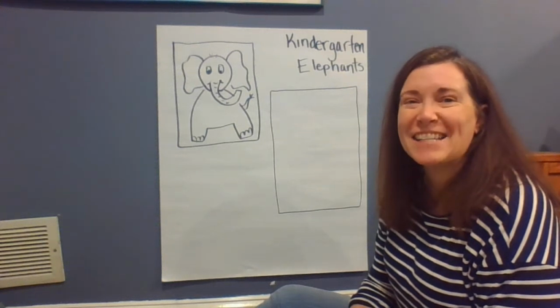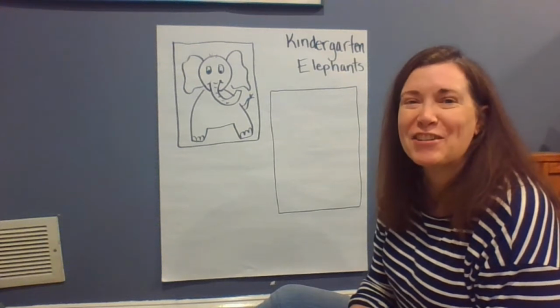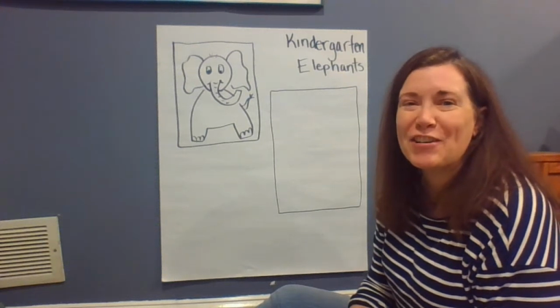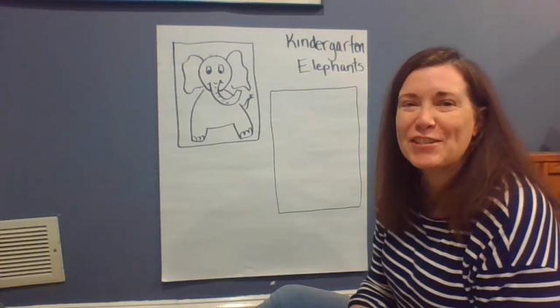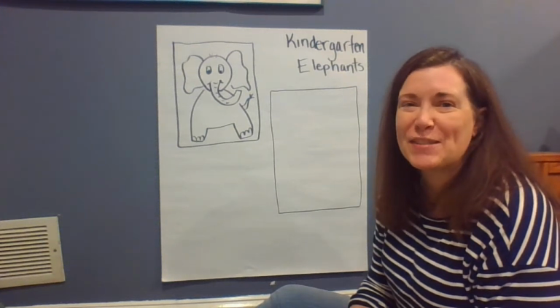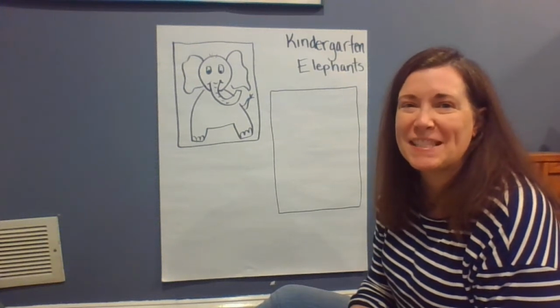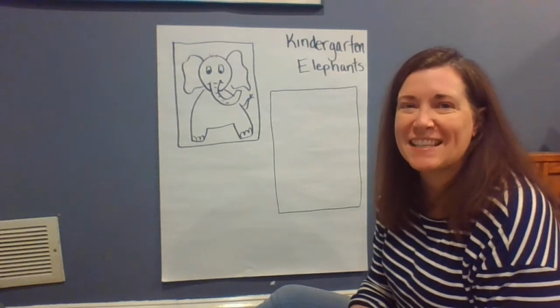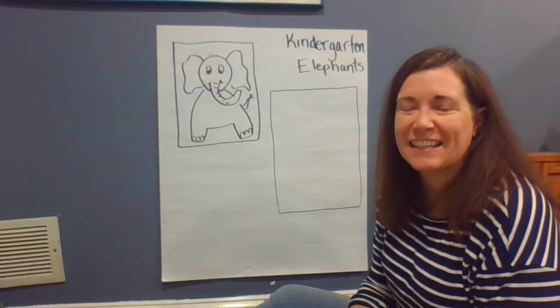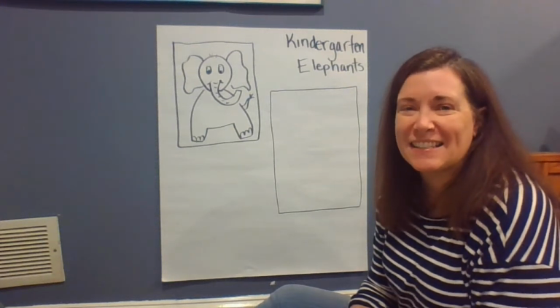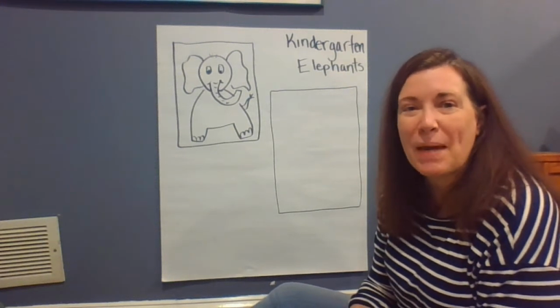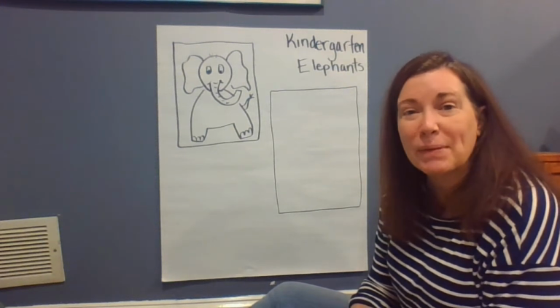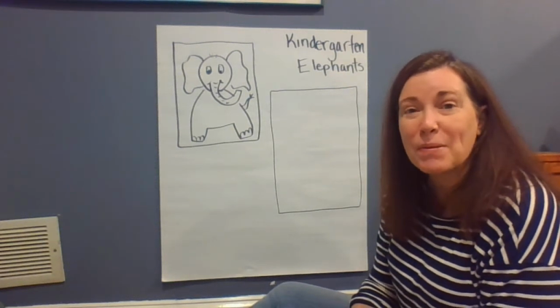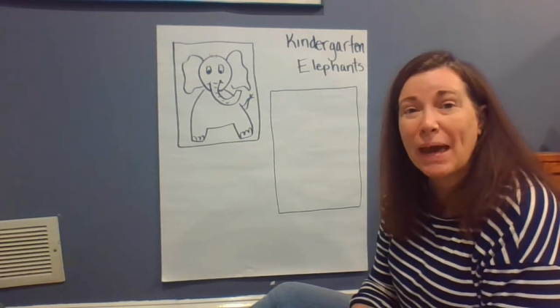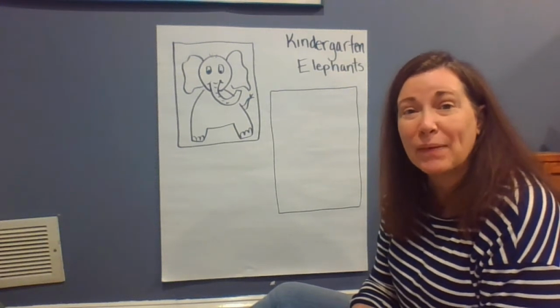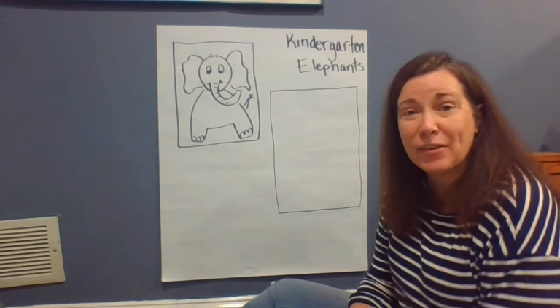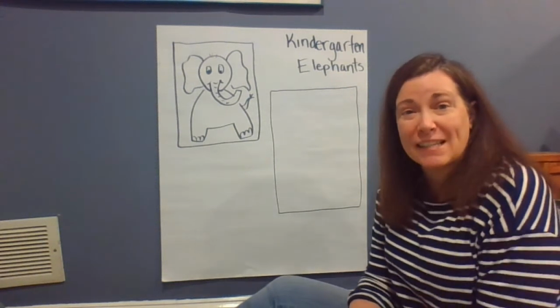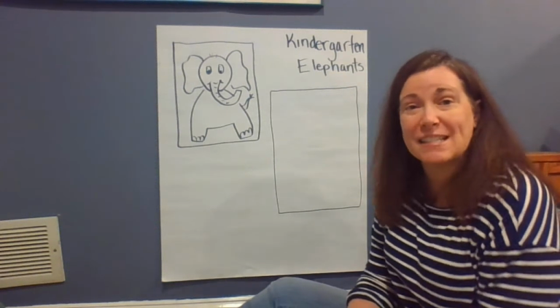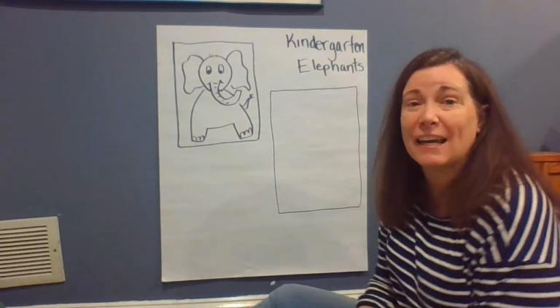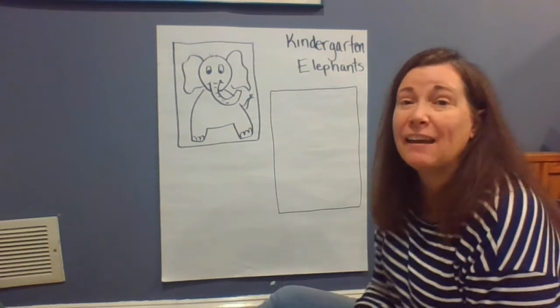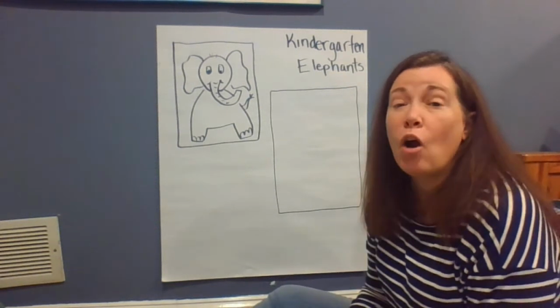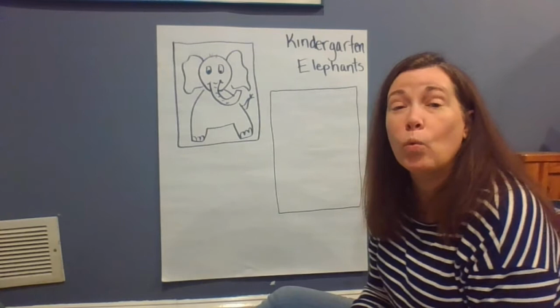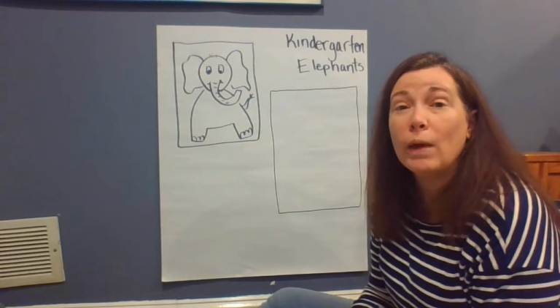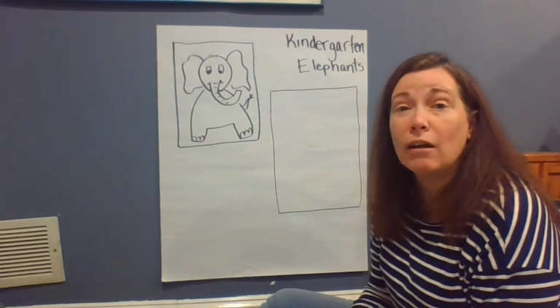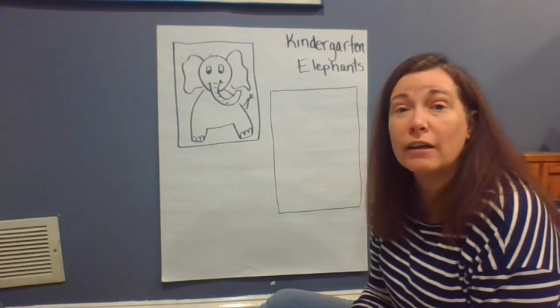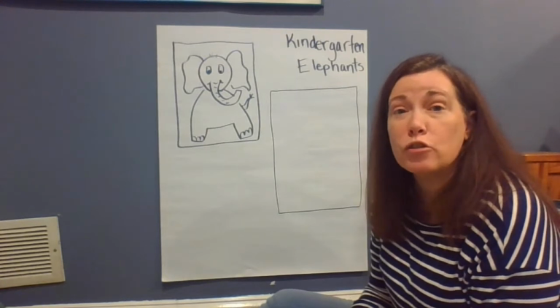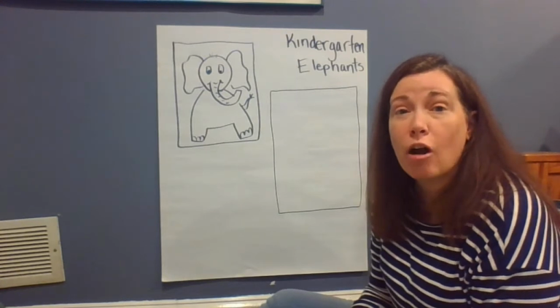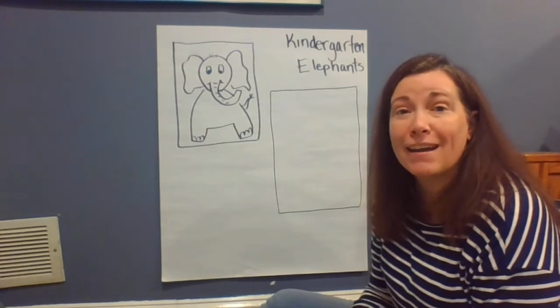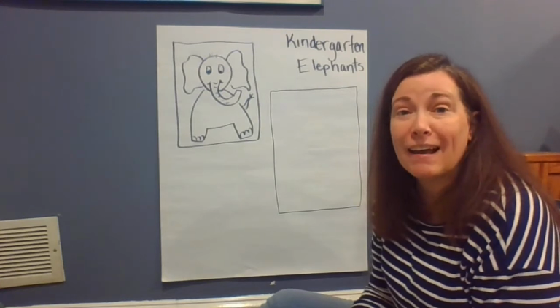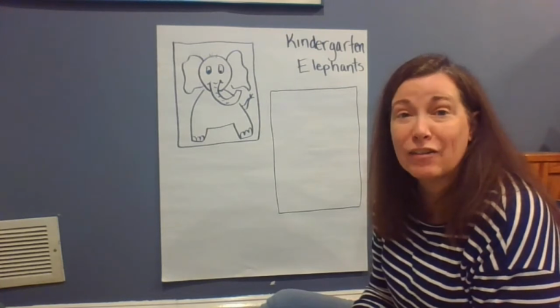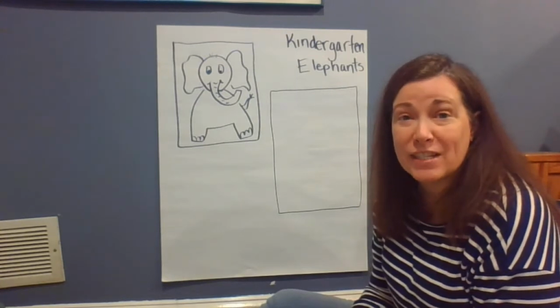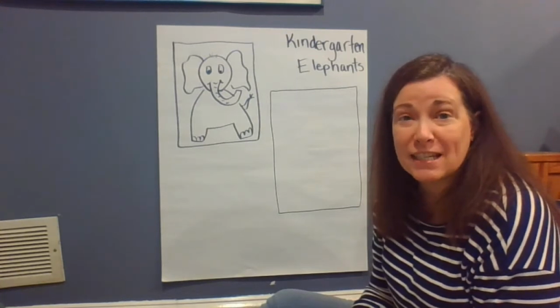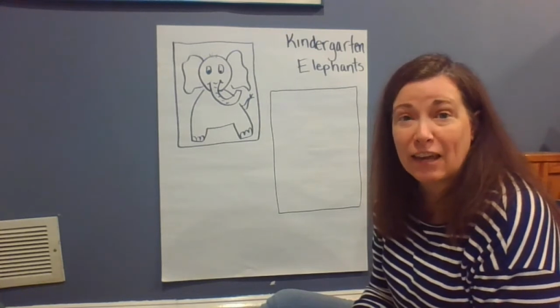Hi Kindergarteners! It's Mrs. Andes. I'm happy to be back with you guys today. We are gonna draw an elephant today.